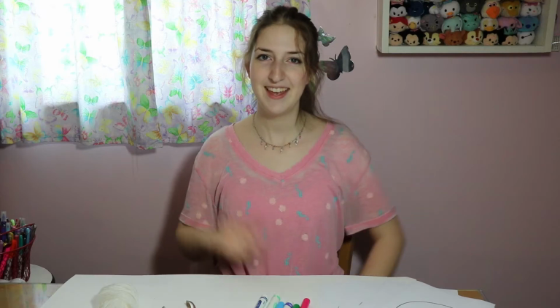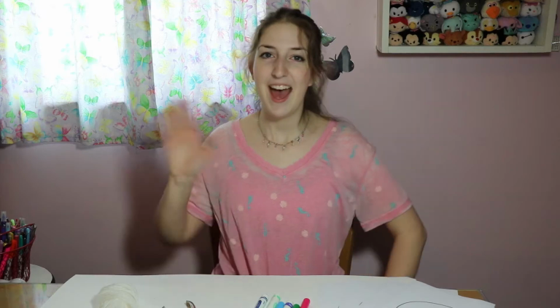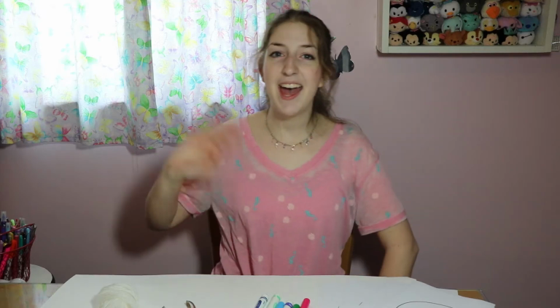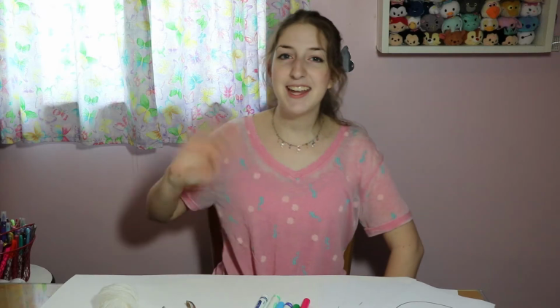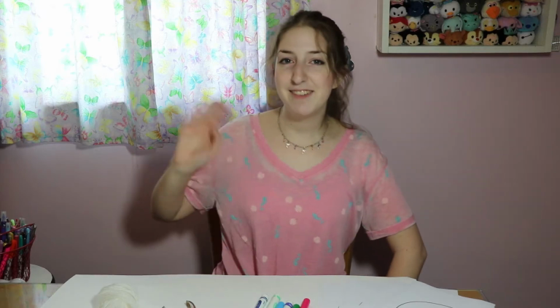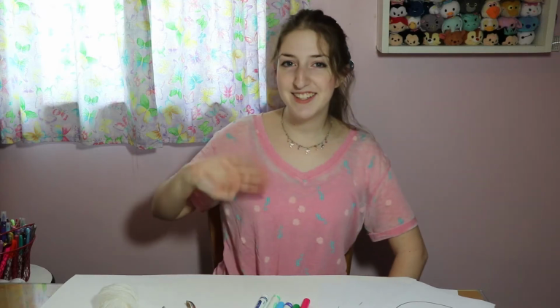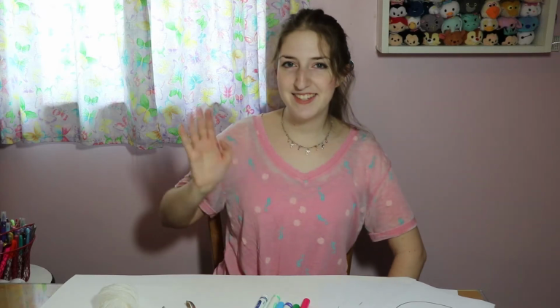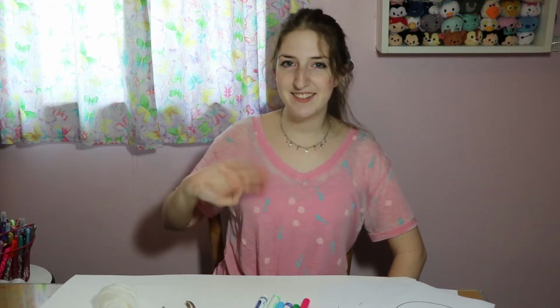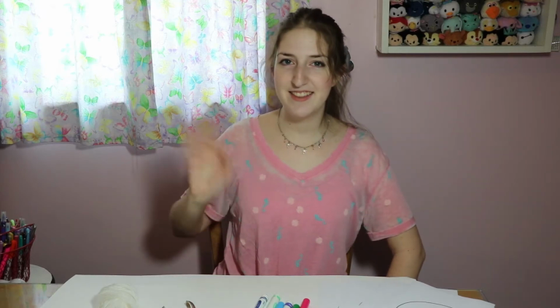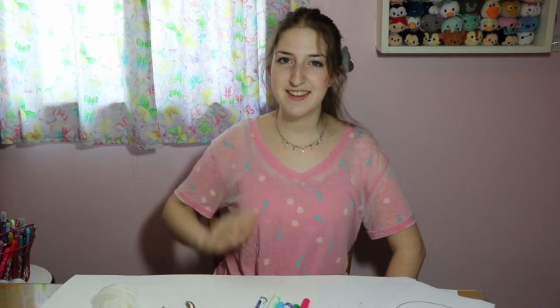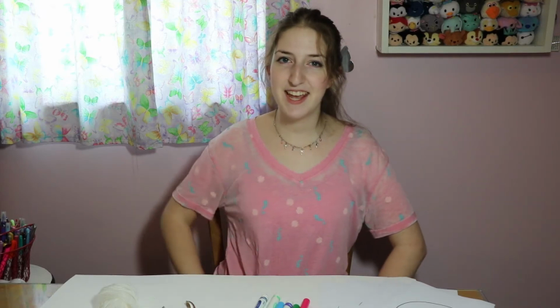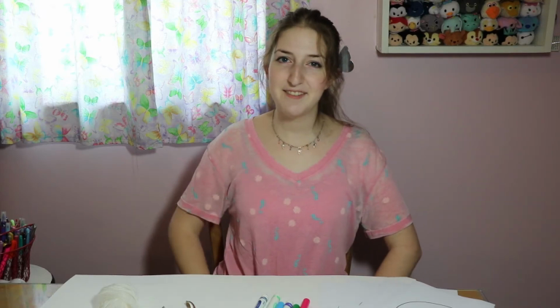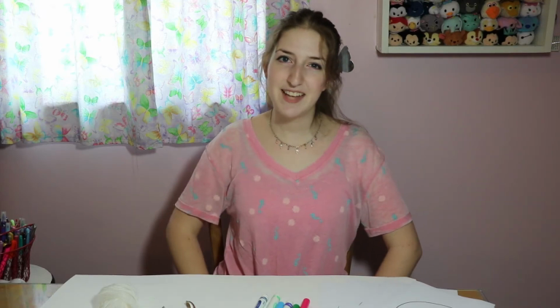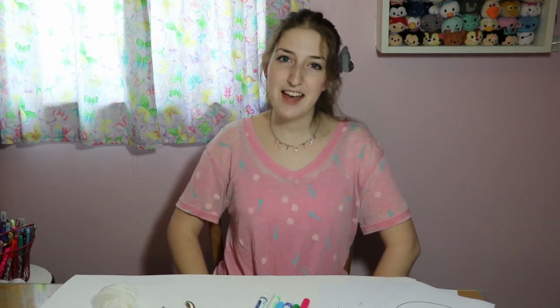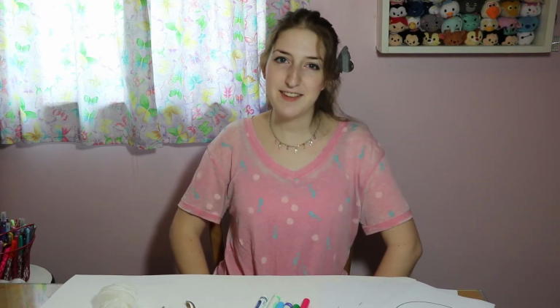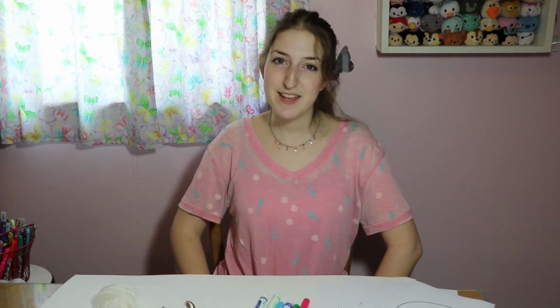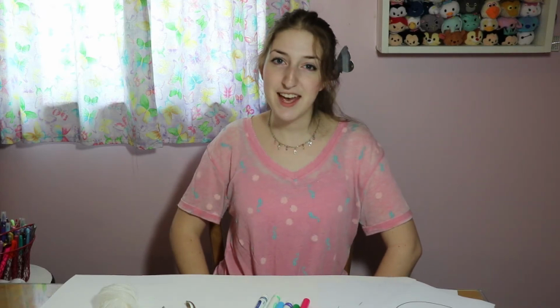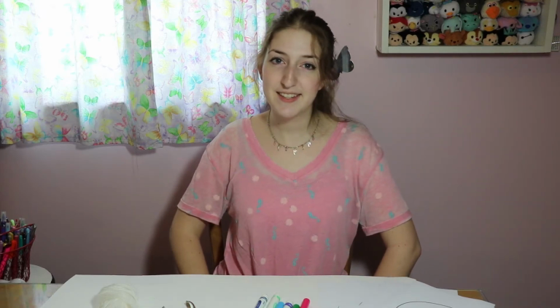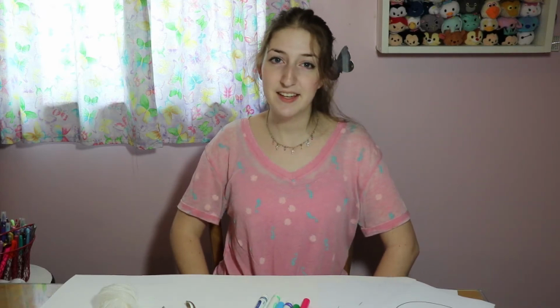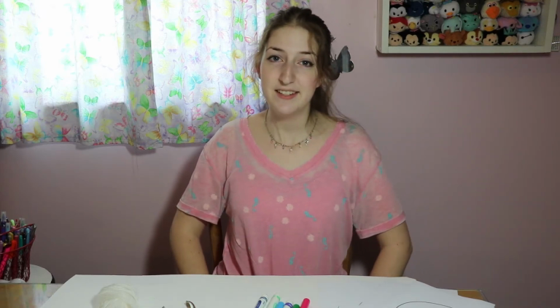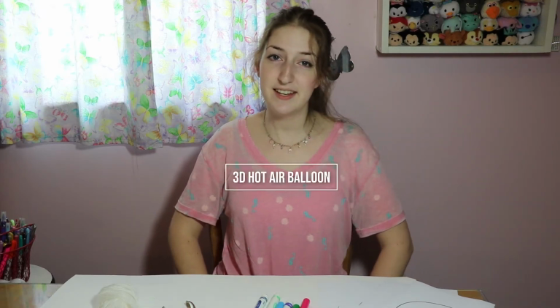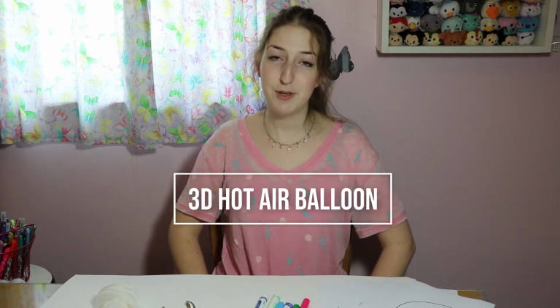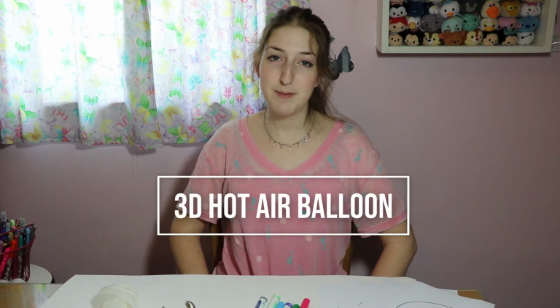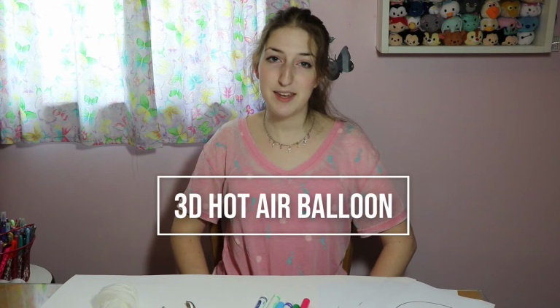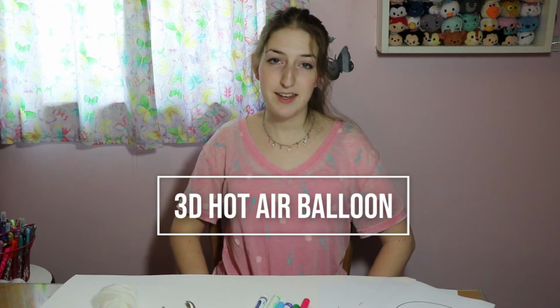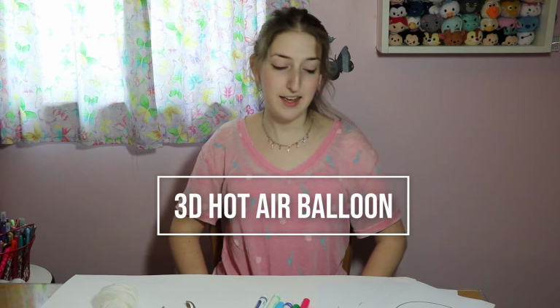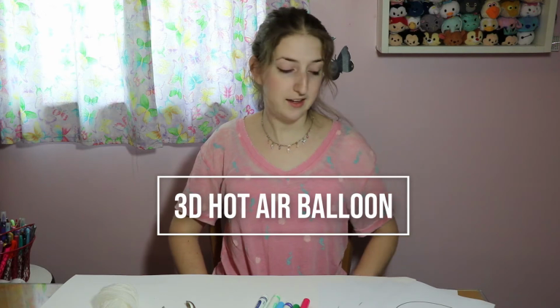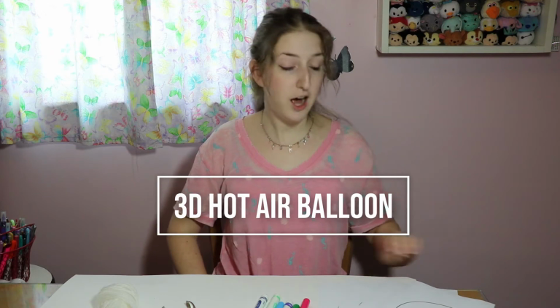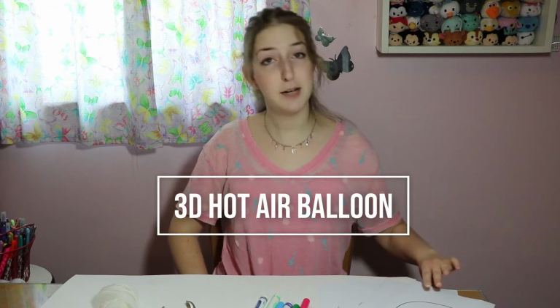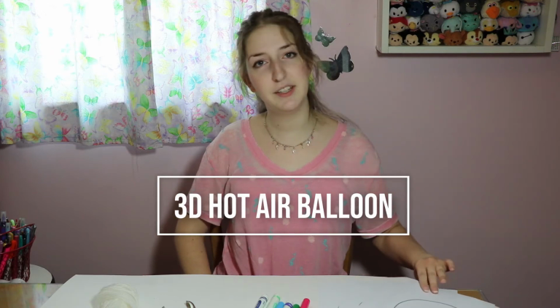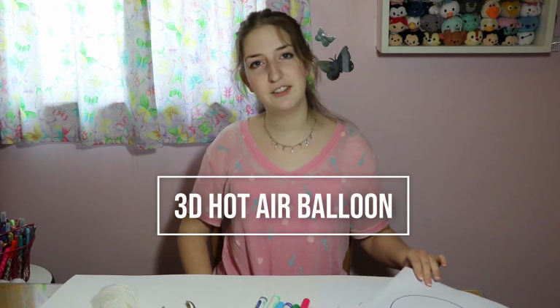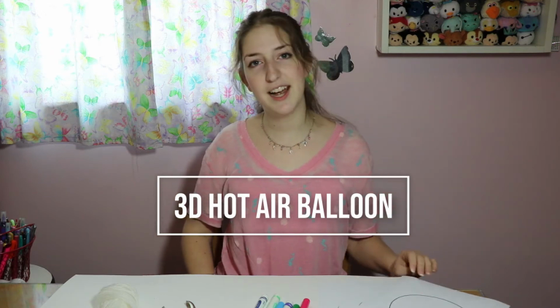Hi, and welcome to another day of SkyVBS. Today we'll be making a hot air balloon craft.